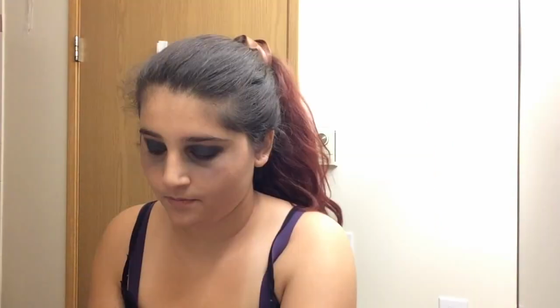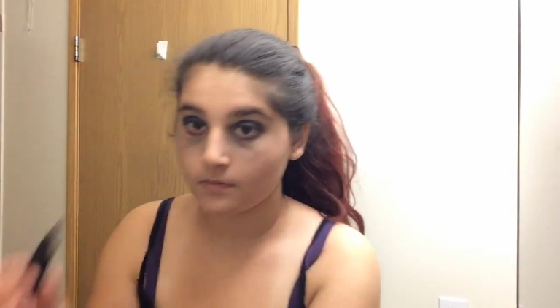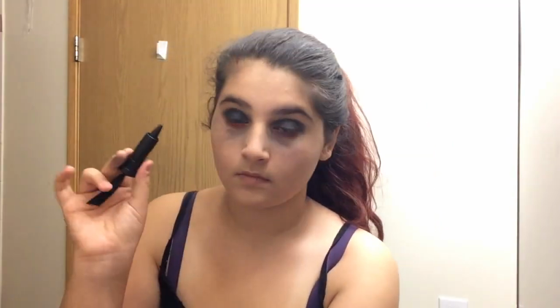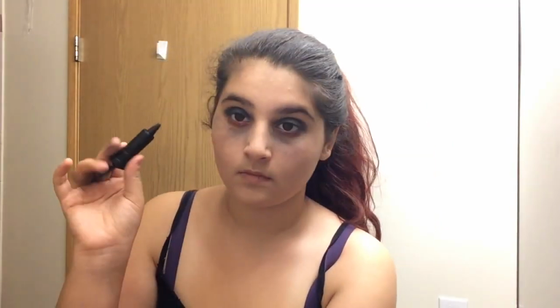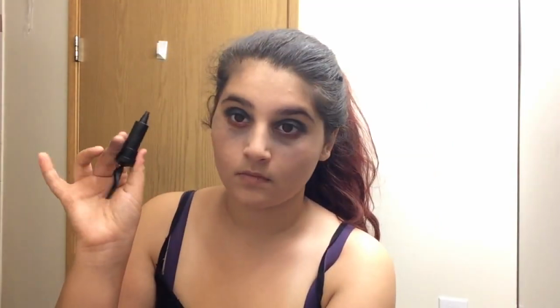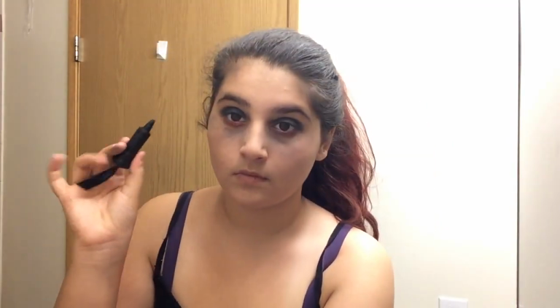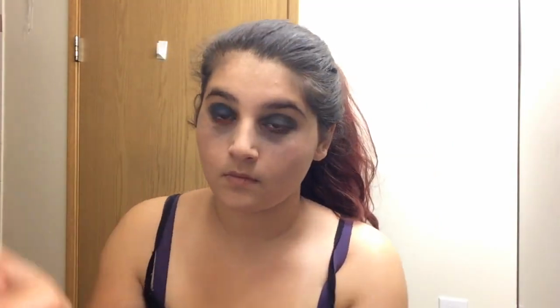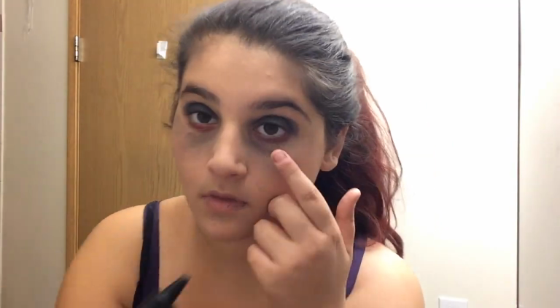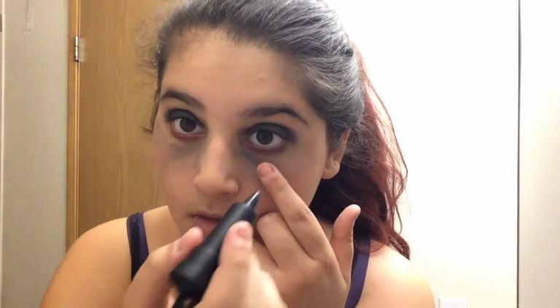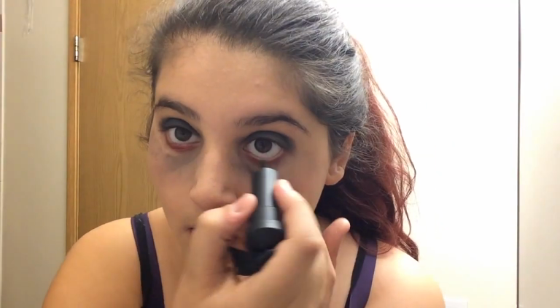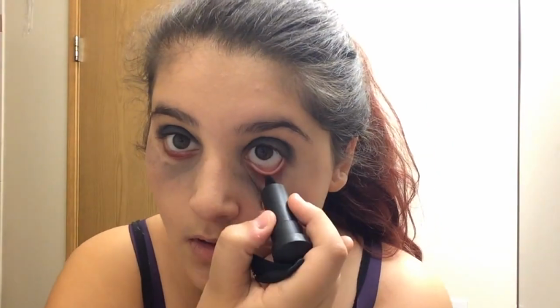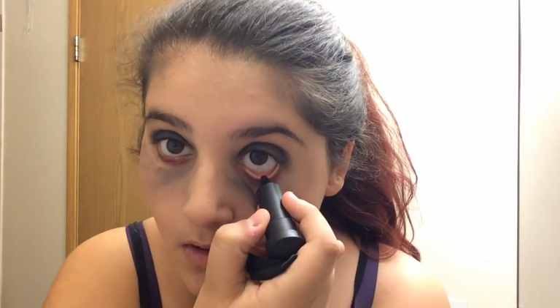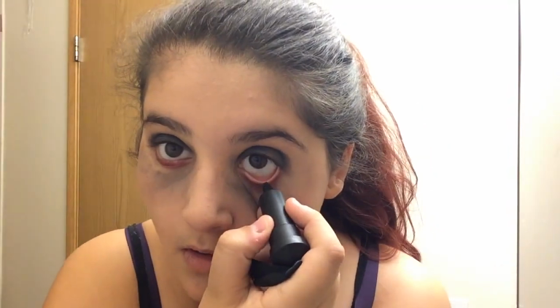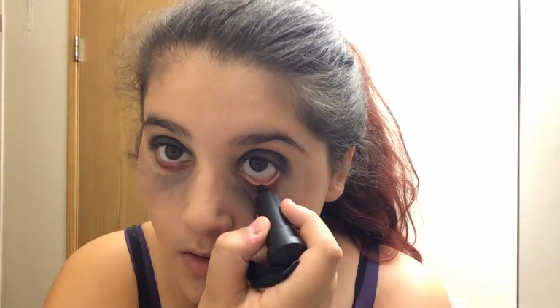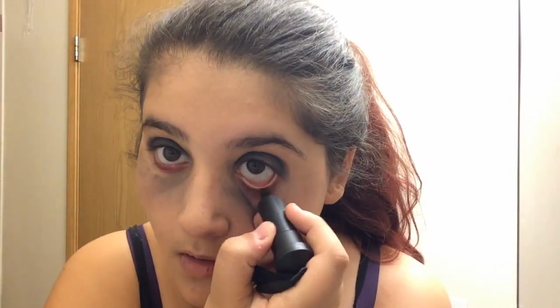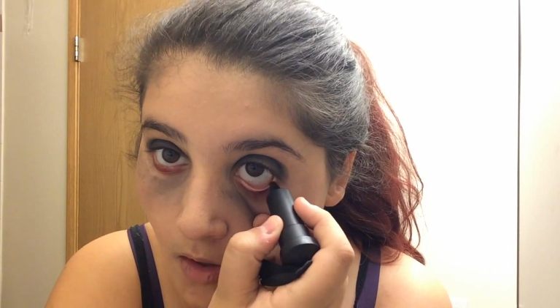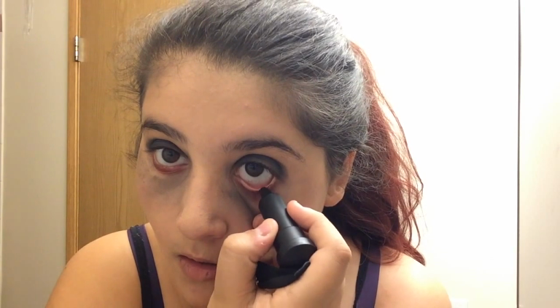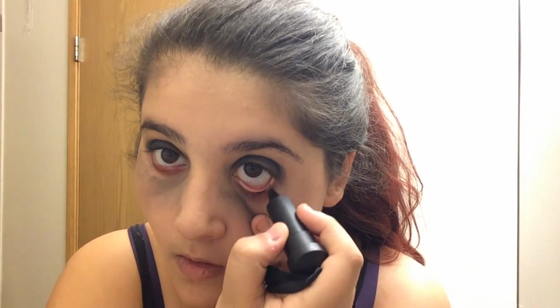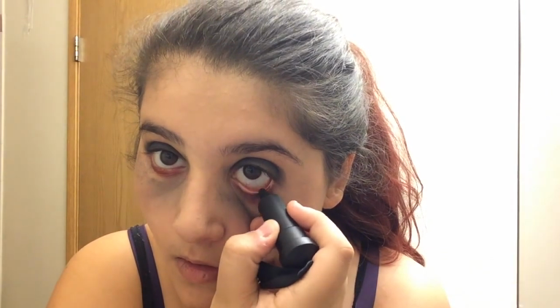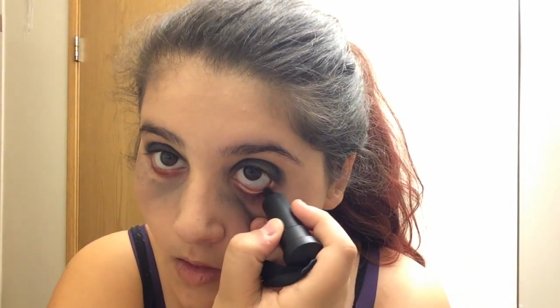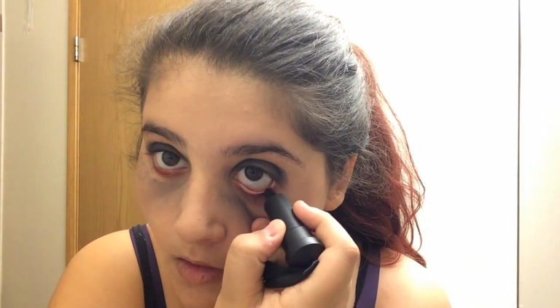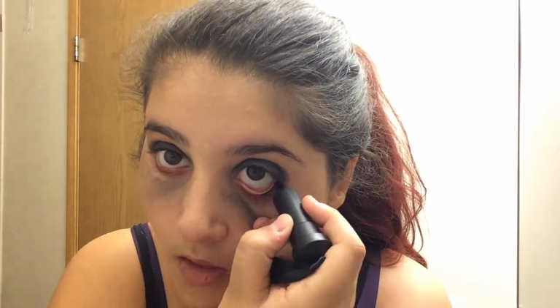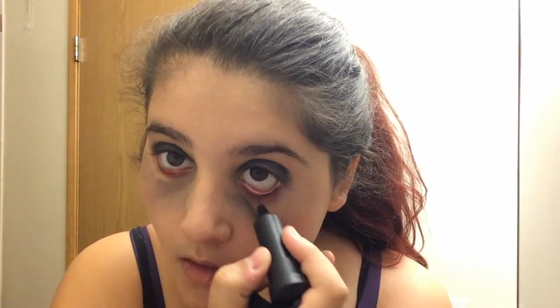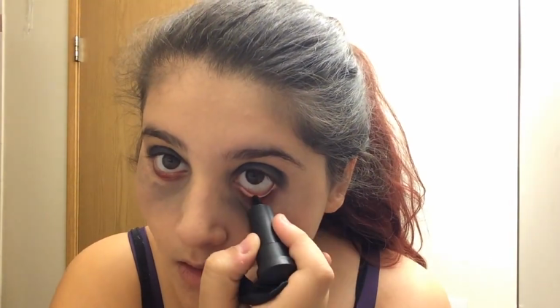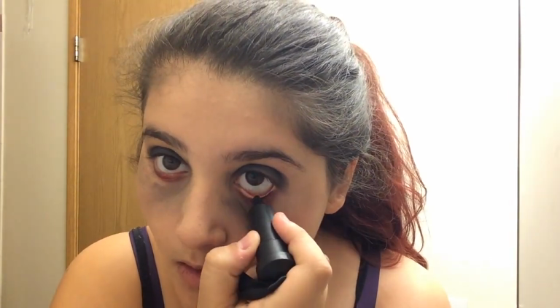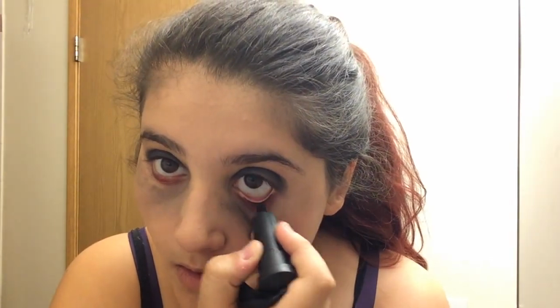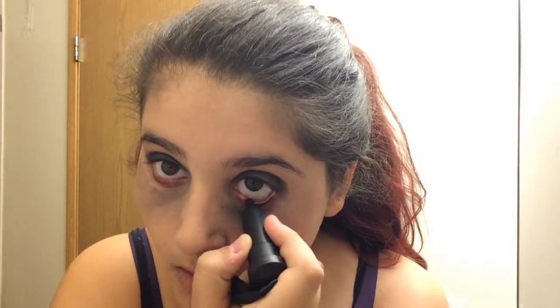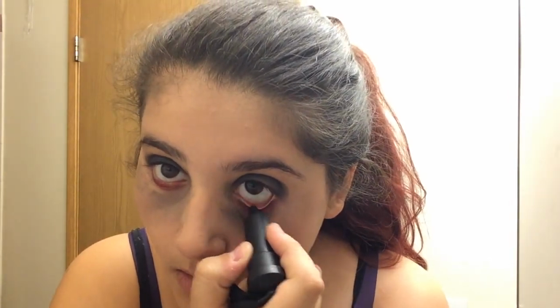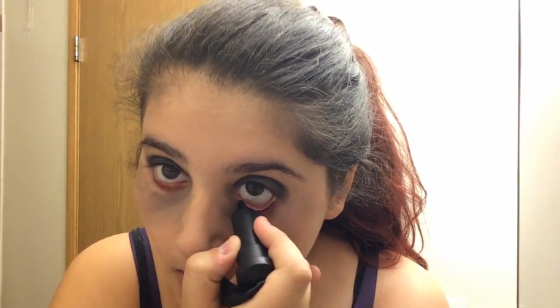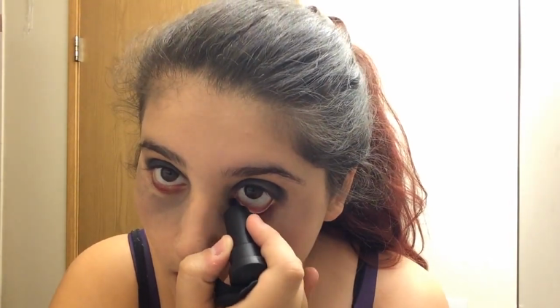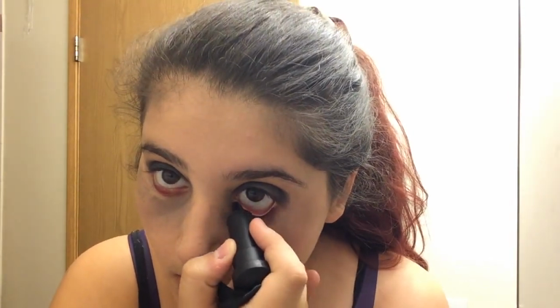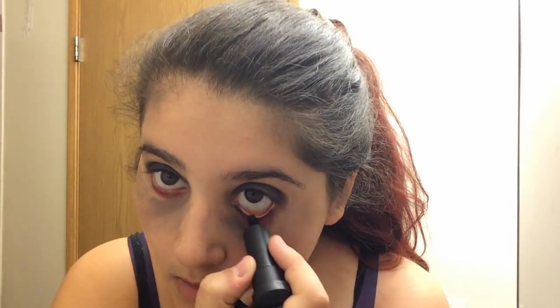Now apply a black eyeliner on your waterline. What I'm using is one of the Kajal eyeliners in the color black.